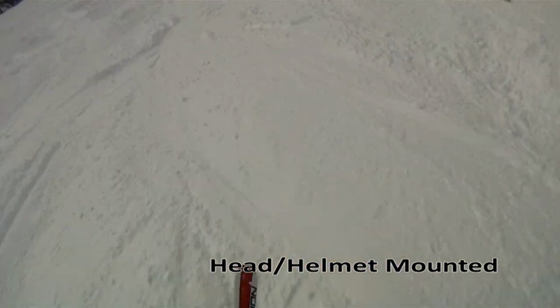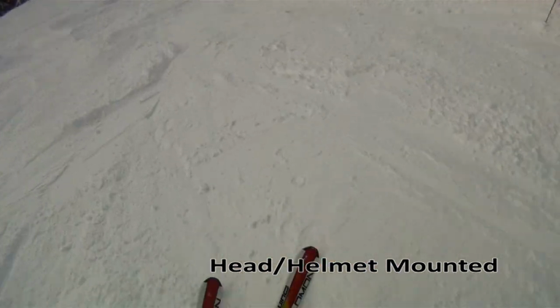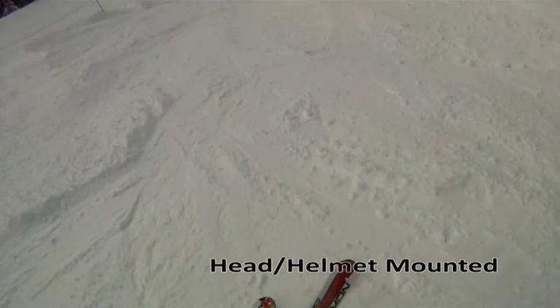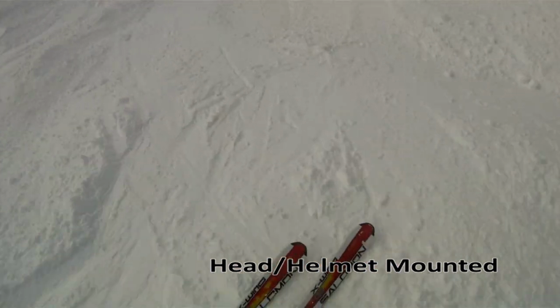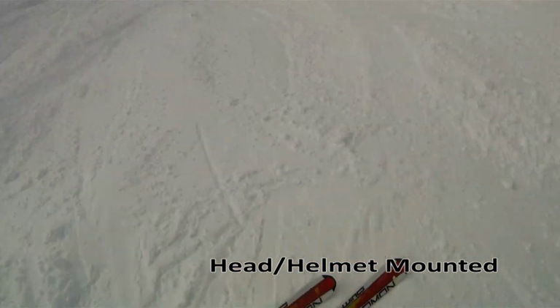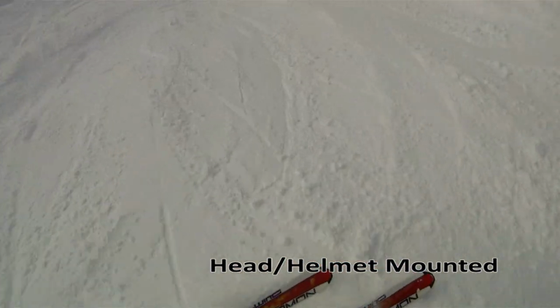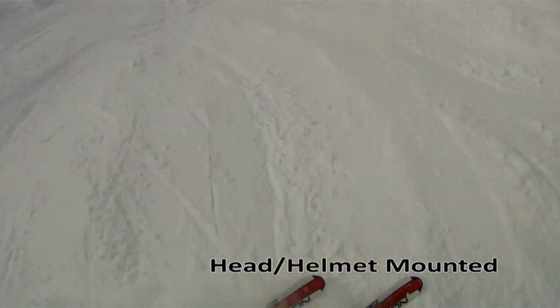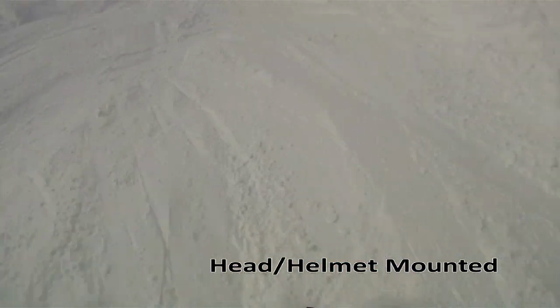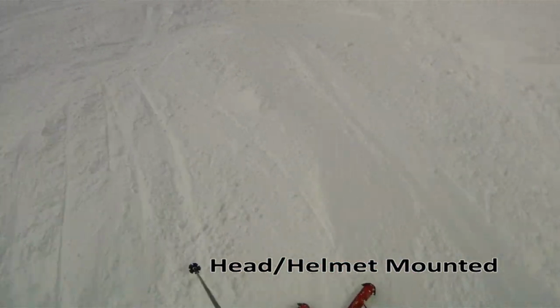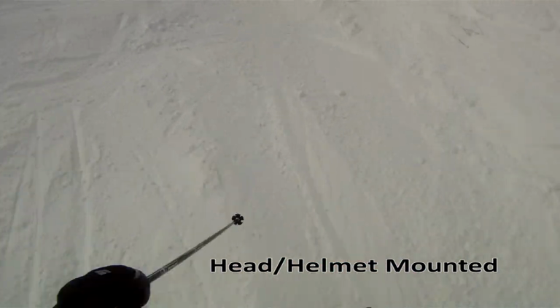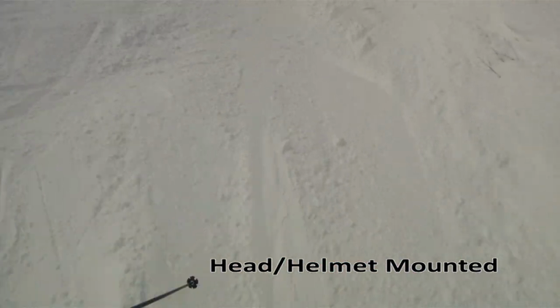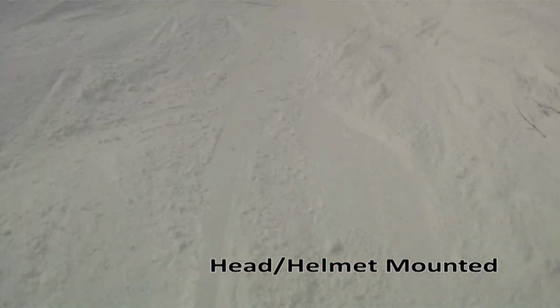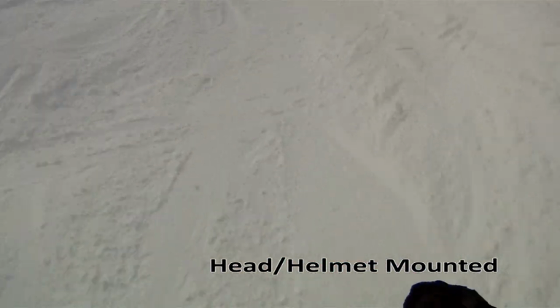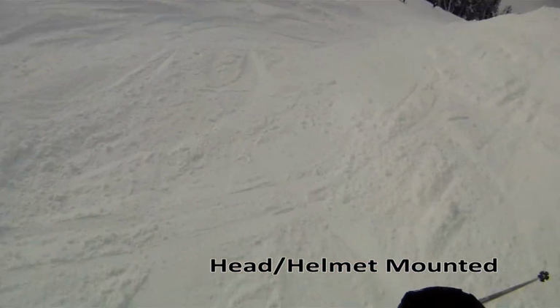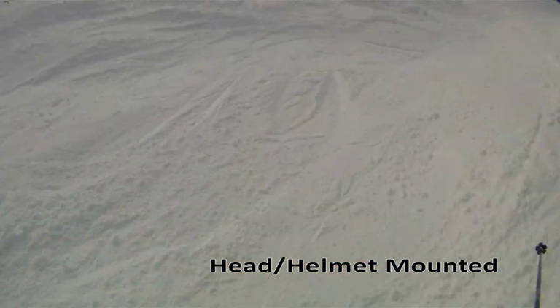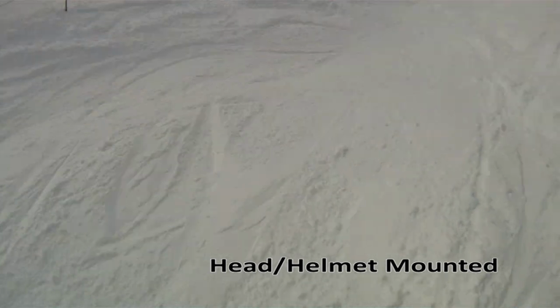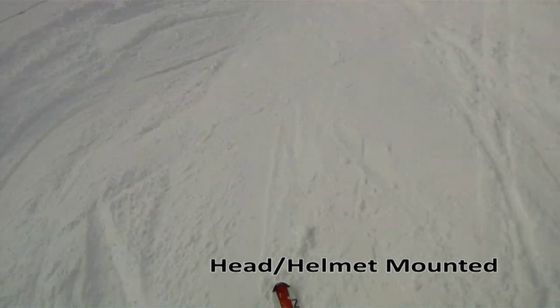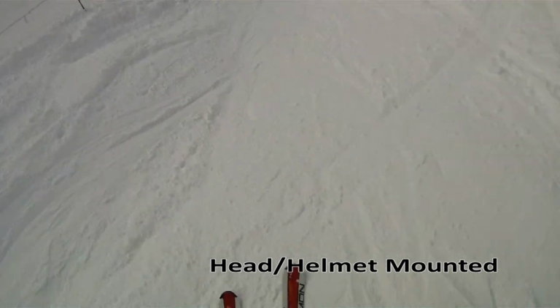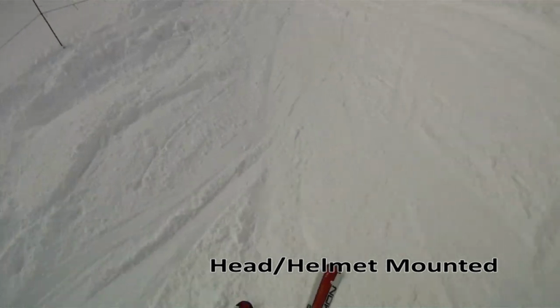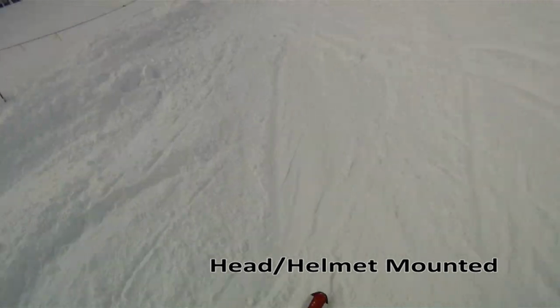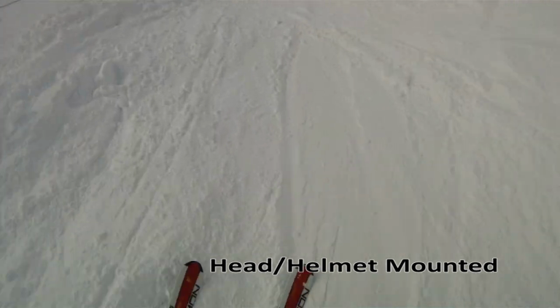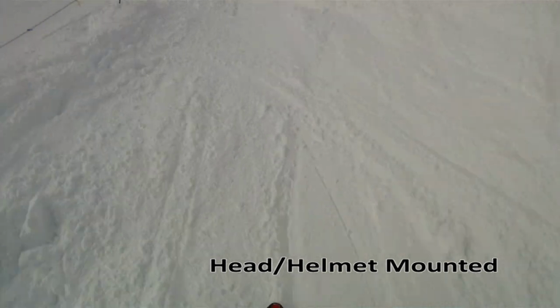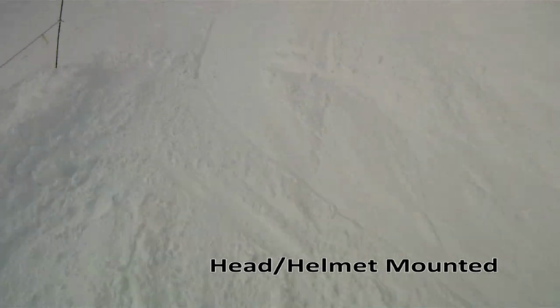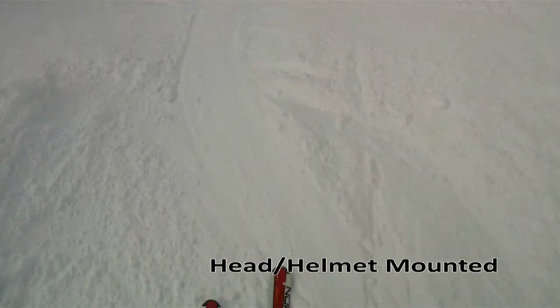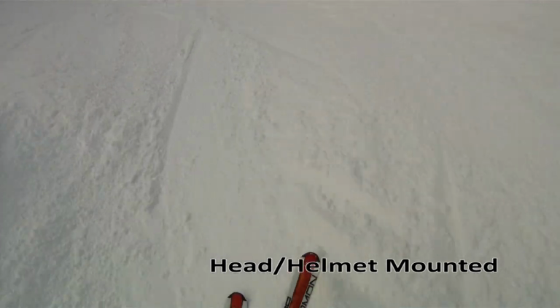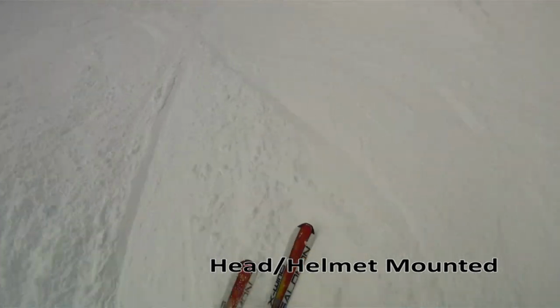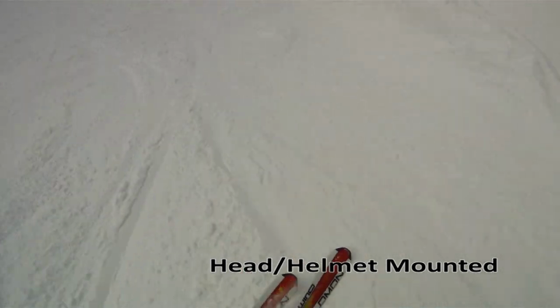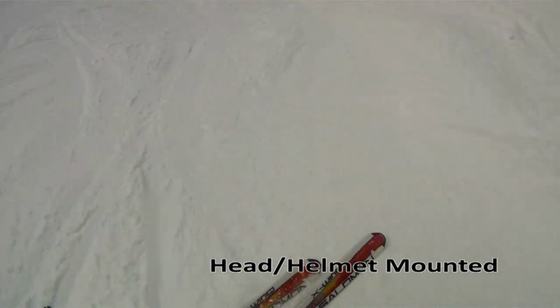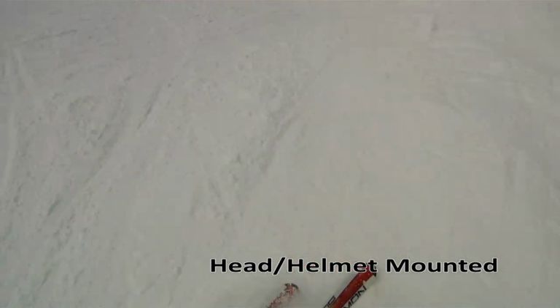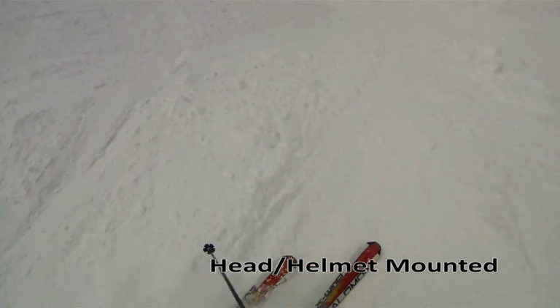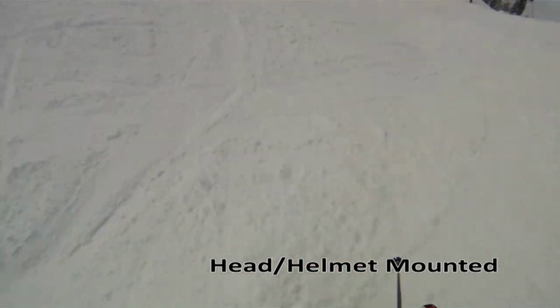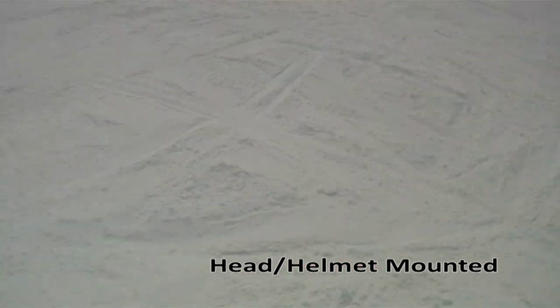I also don't like when you turn your head, and sometimes I don't like how heavy the camera is on top of my helmet.